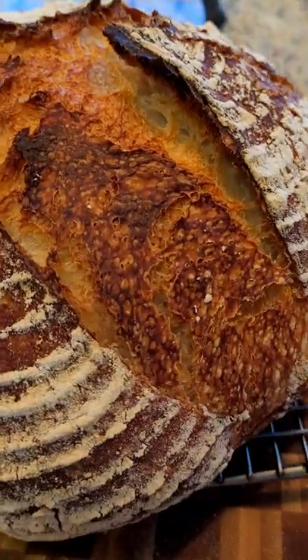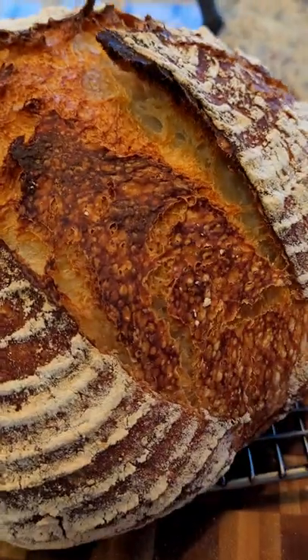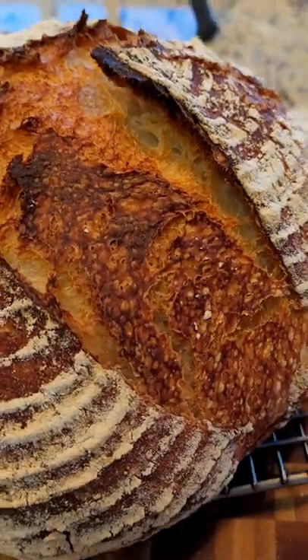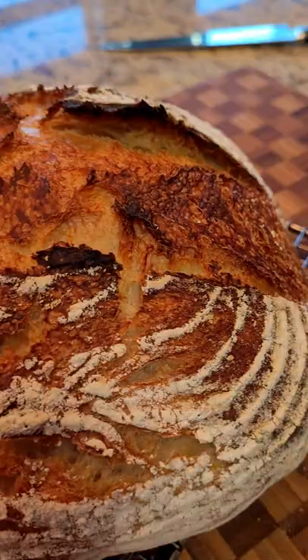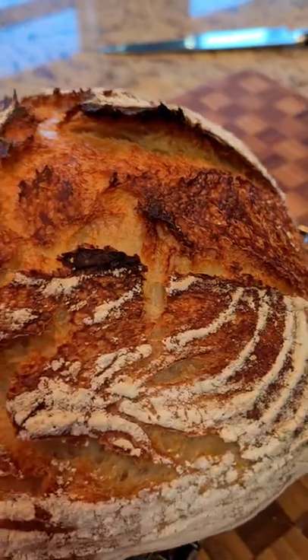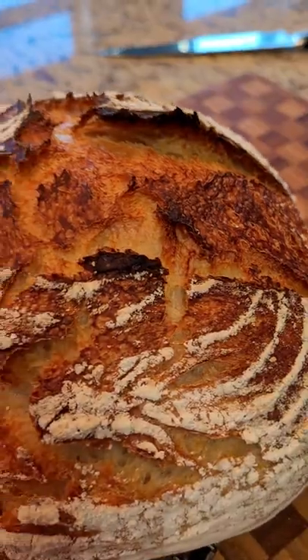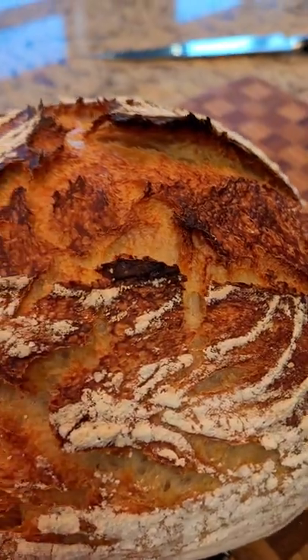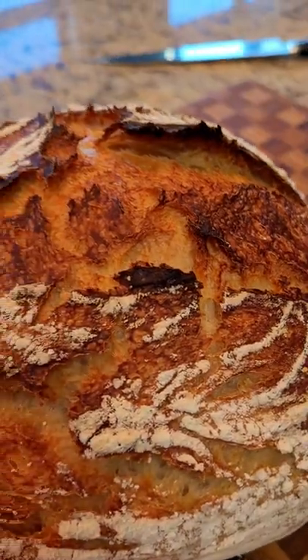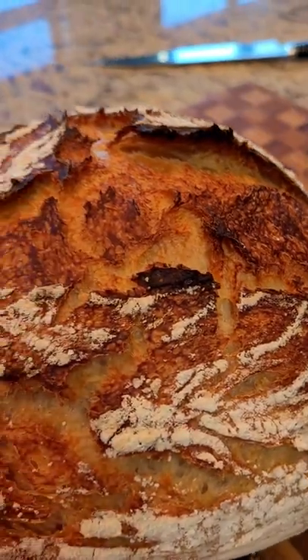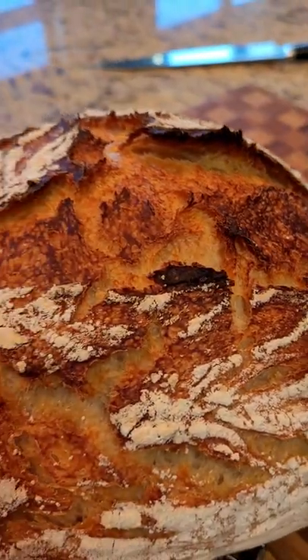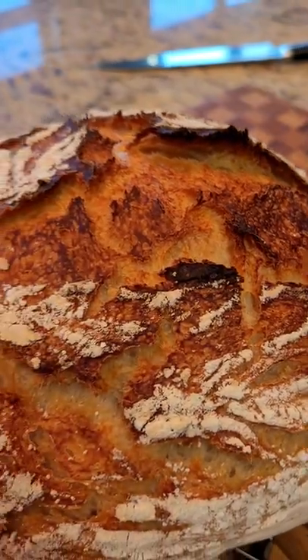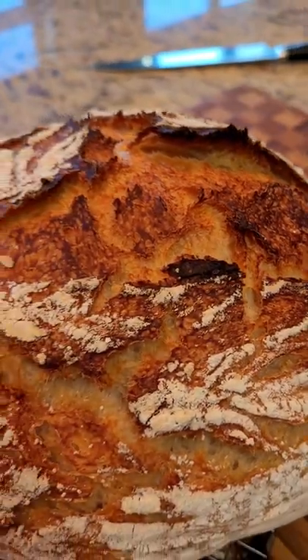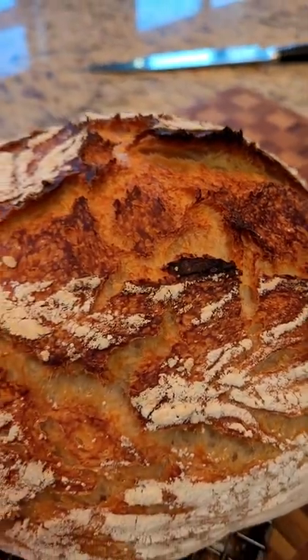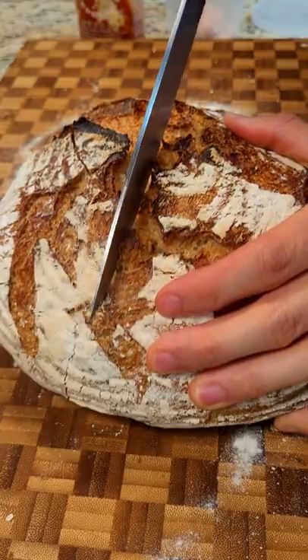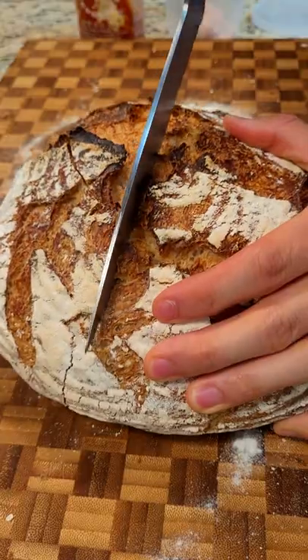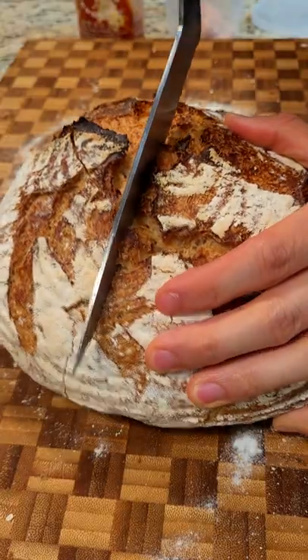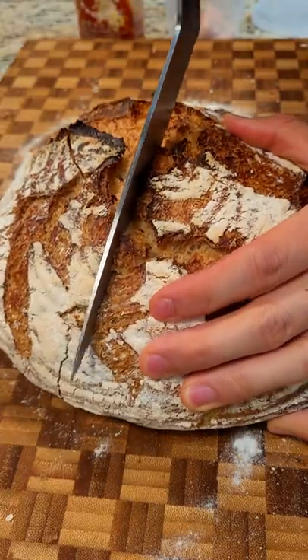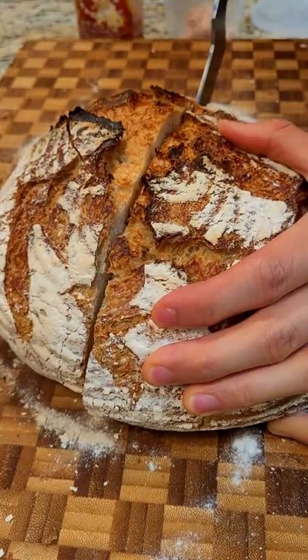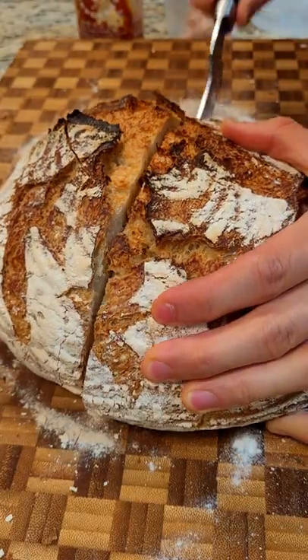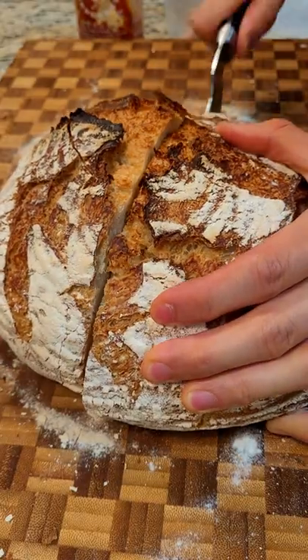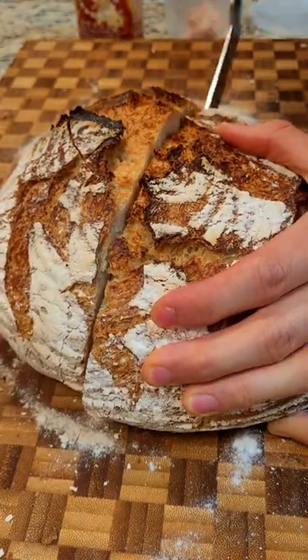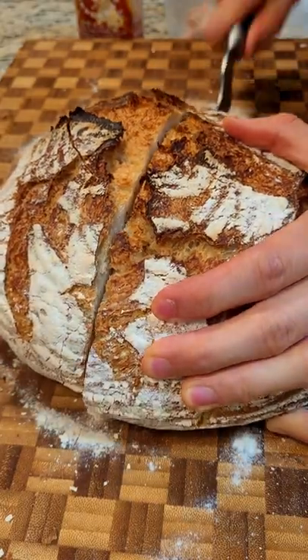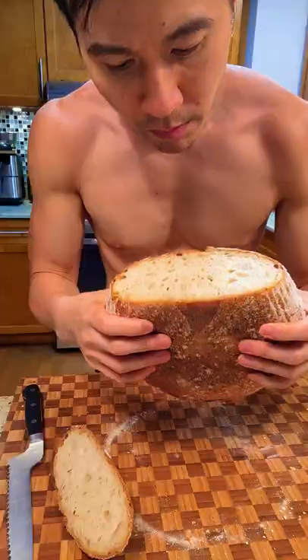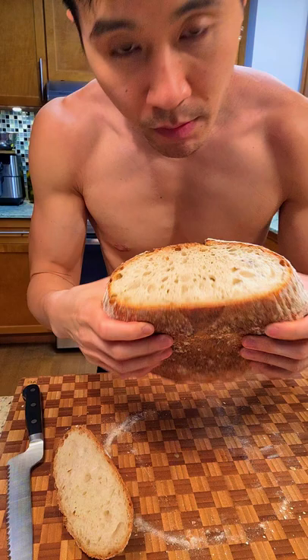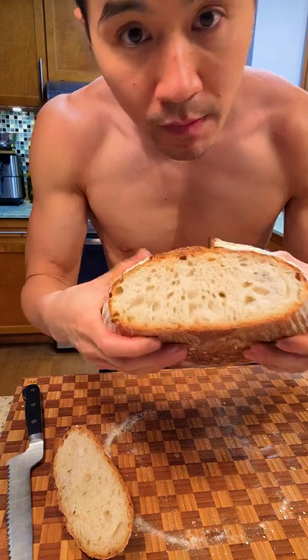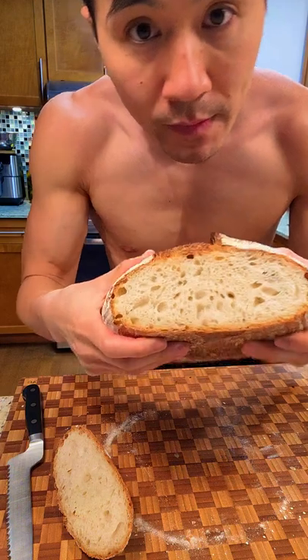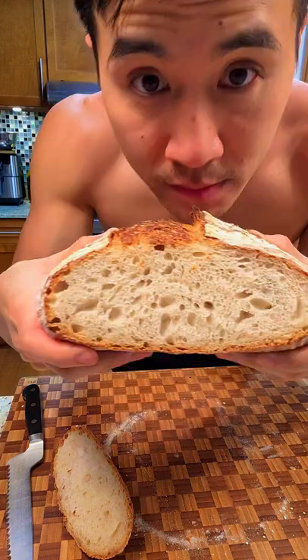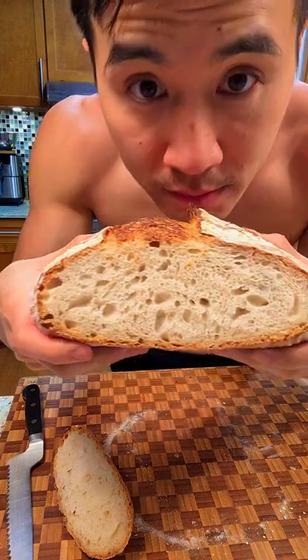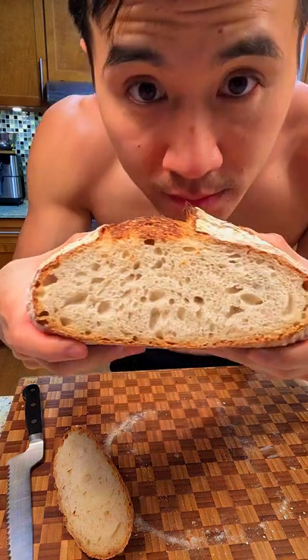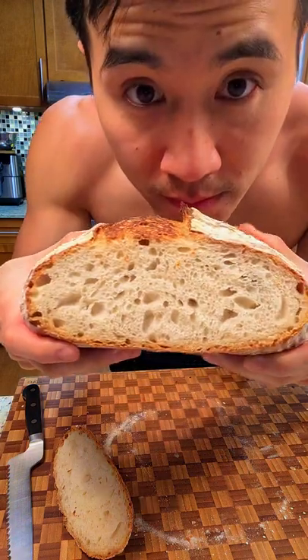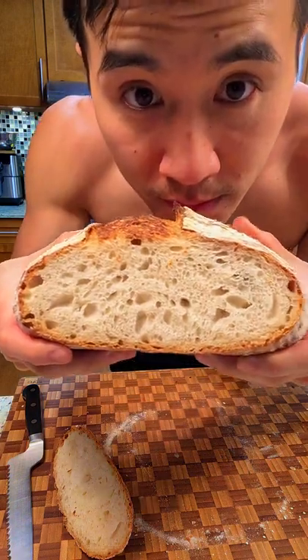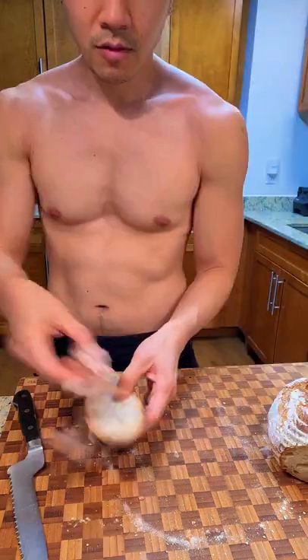My volleyball team just won their first game, so when I came home, yeah, I was pretty hyped to eat this bread.